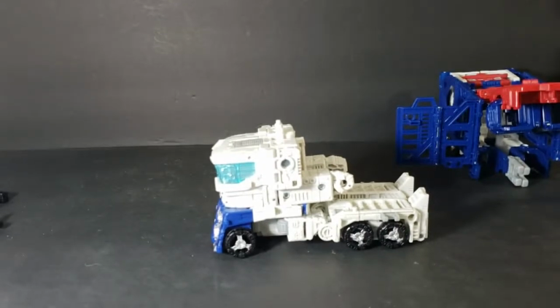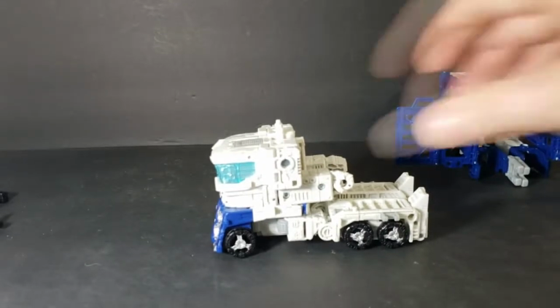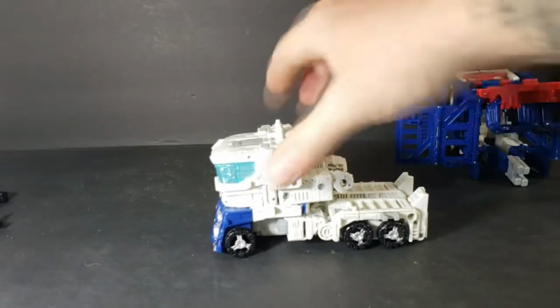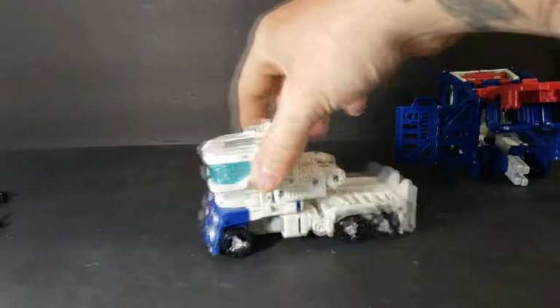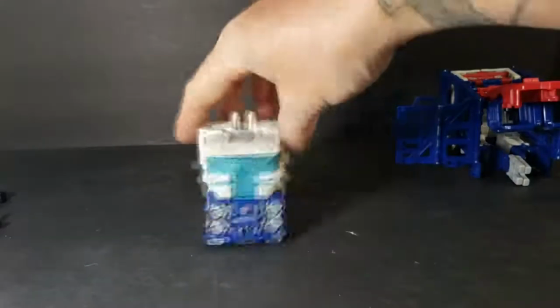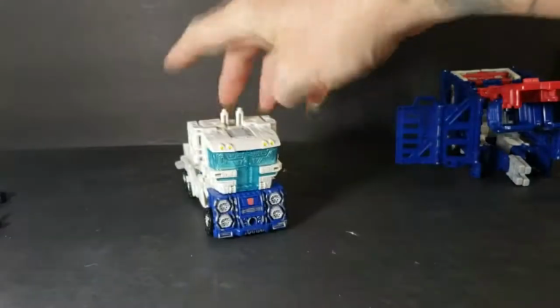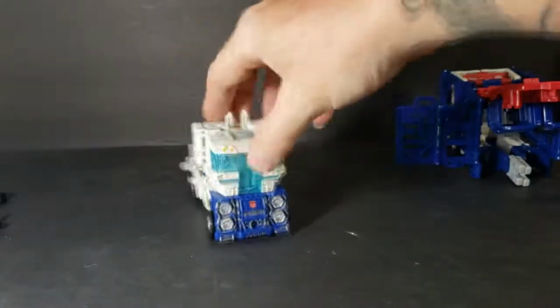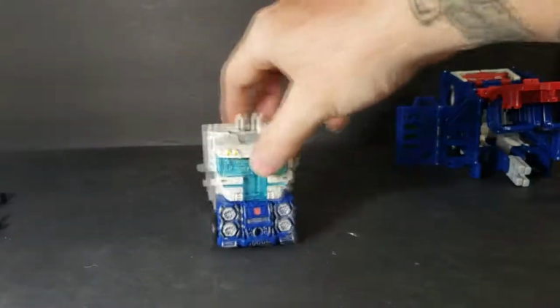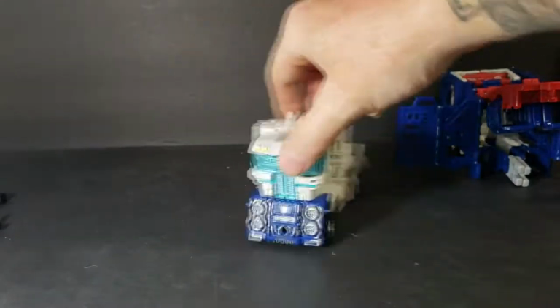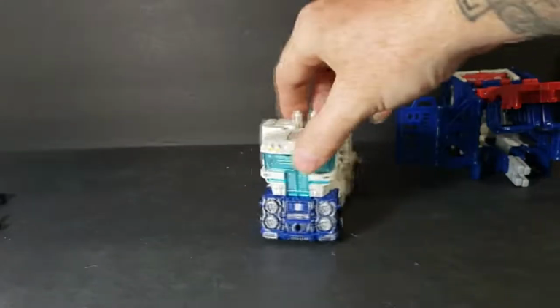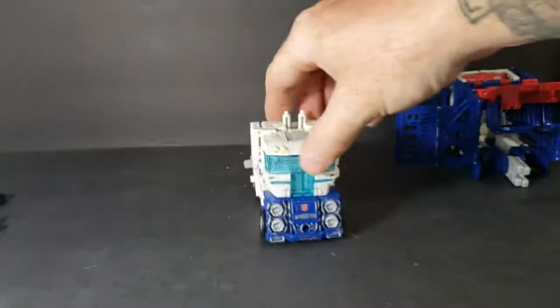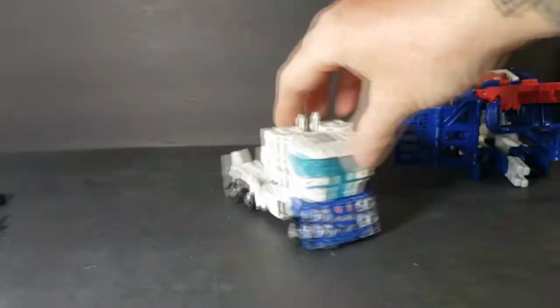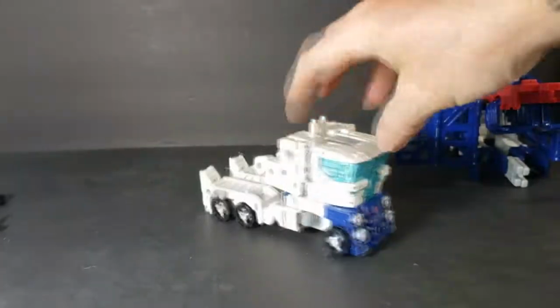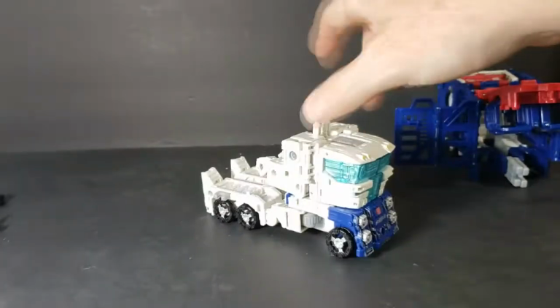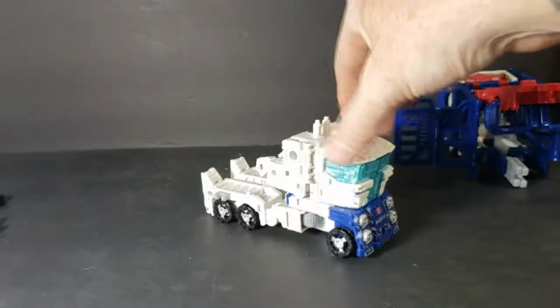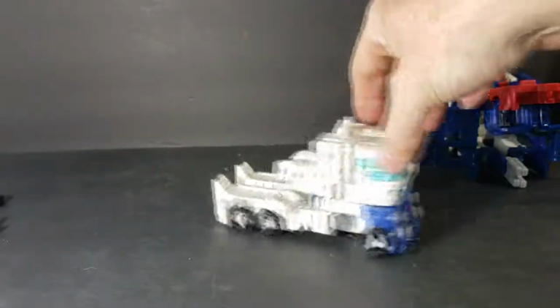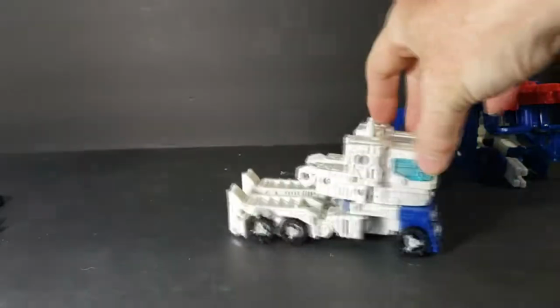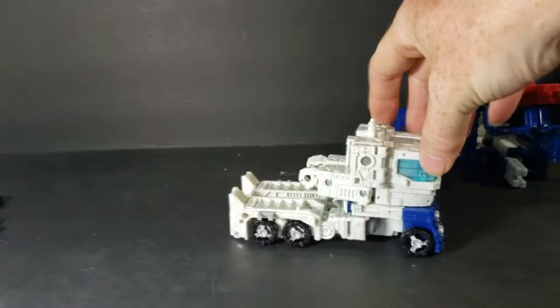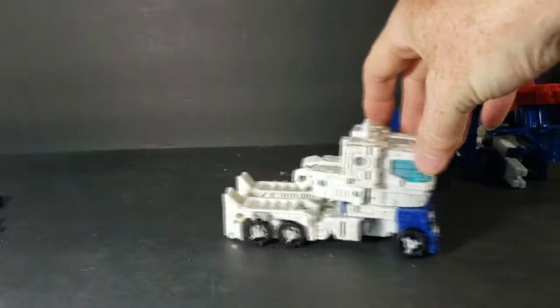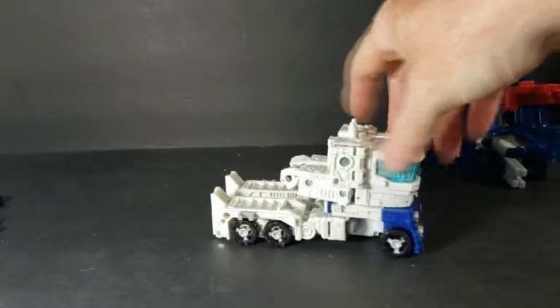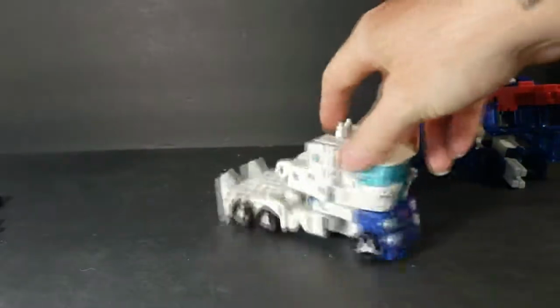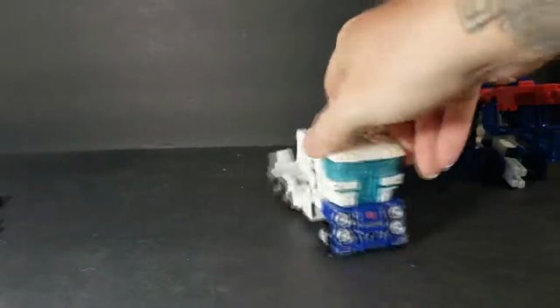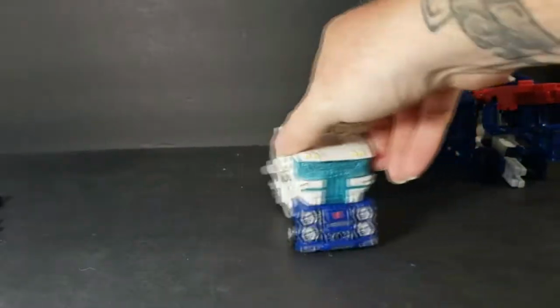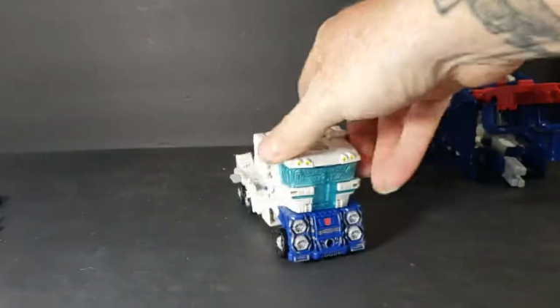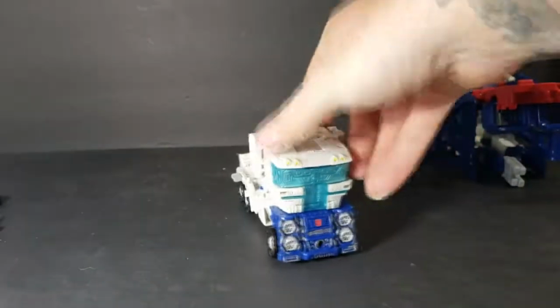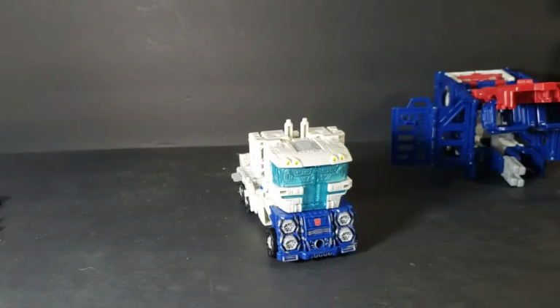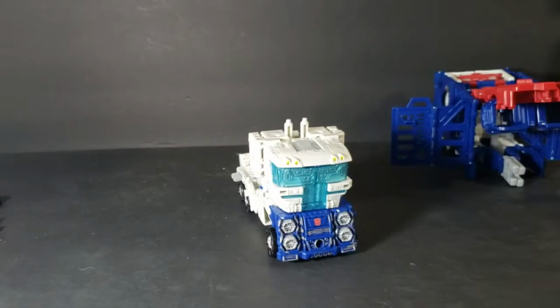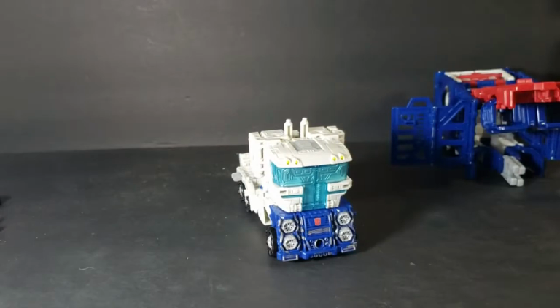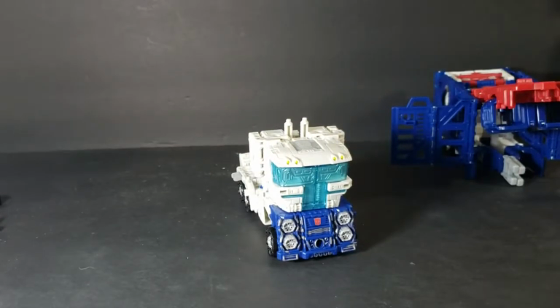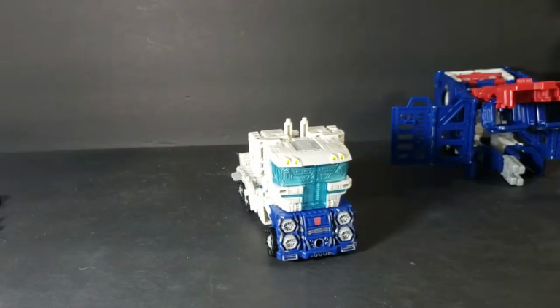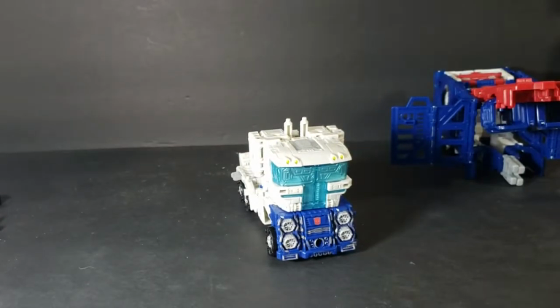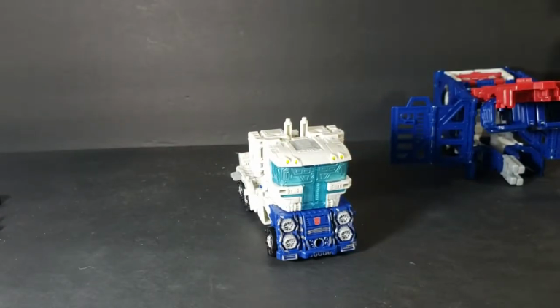There you have Ultra Magnus in truck mode. Very simple transformation.